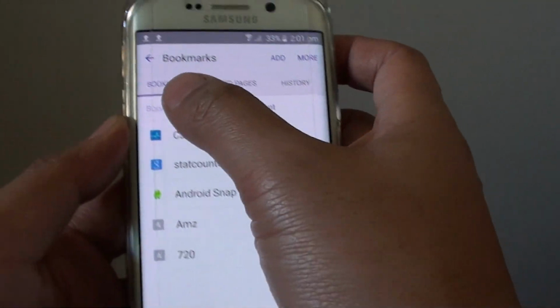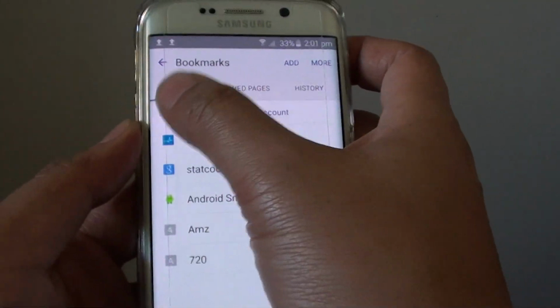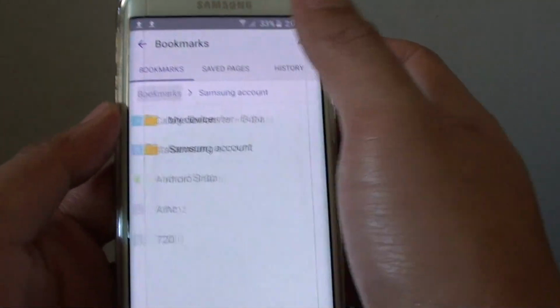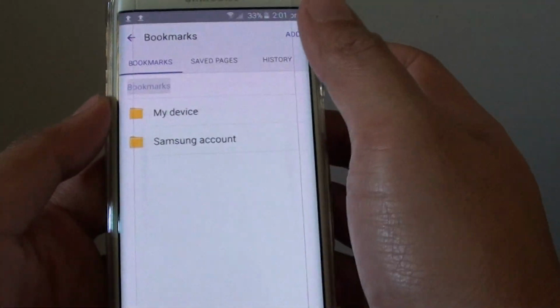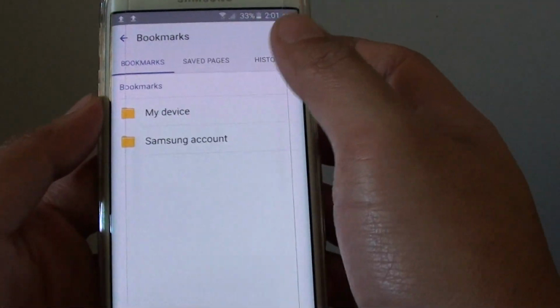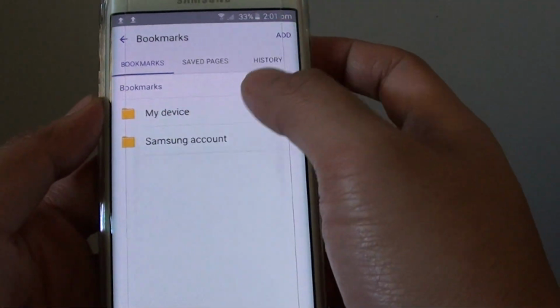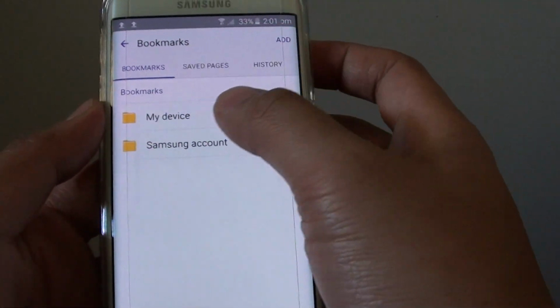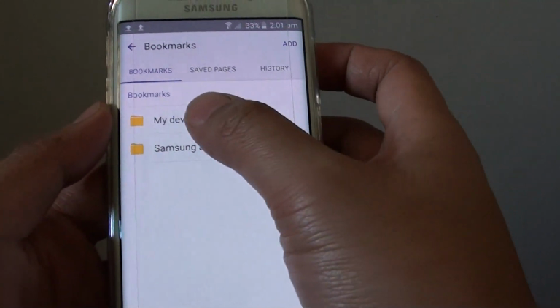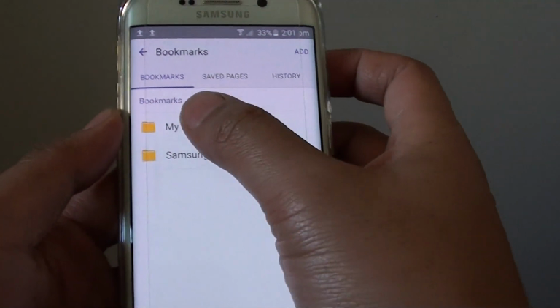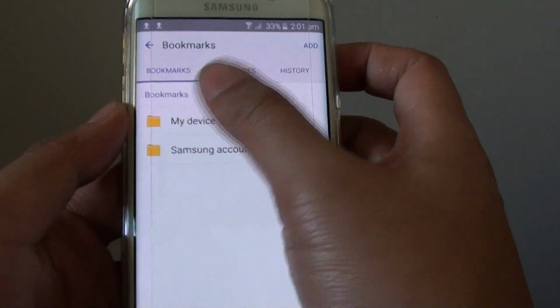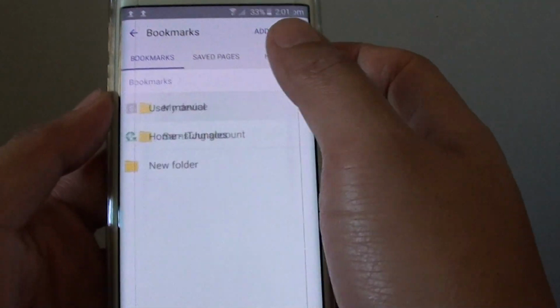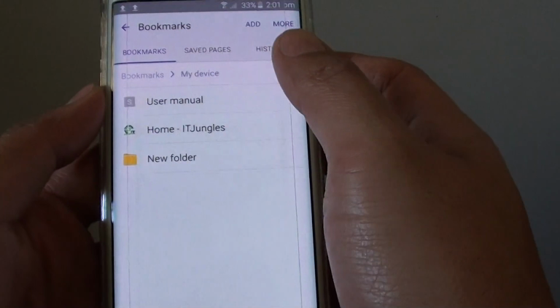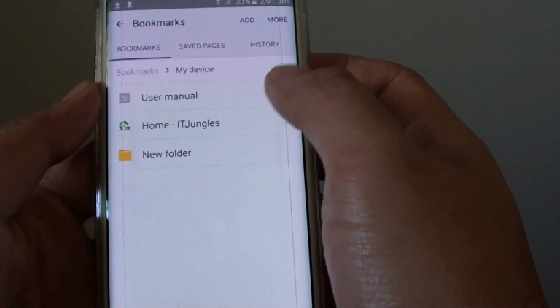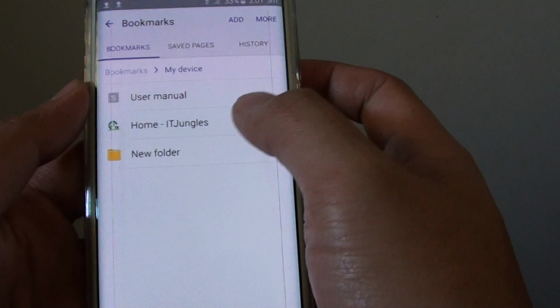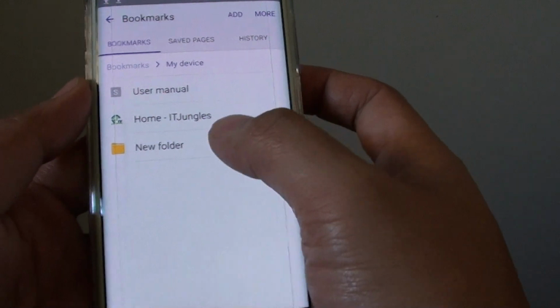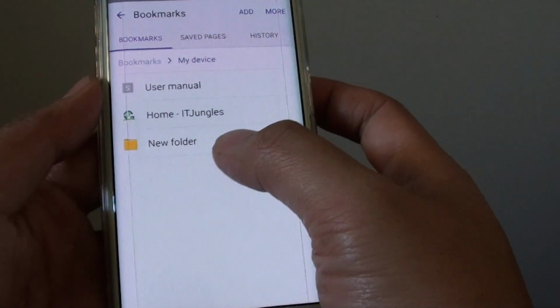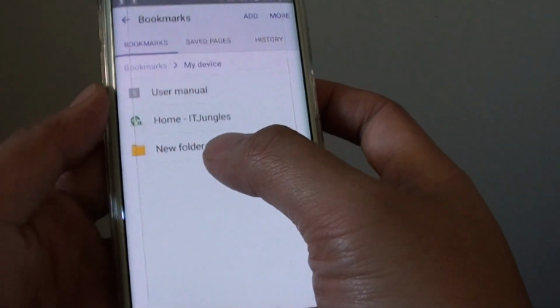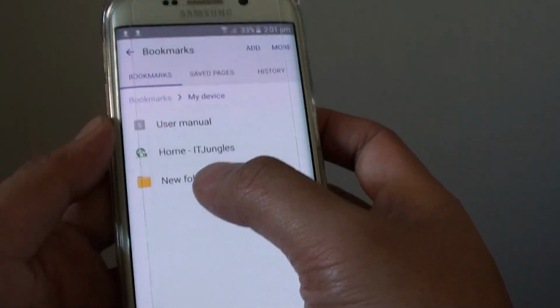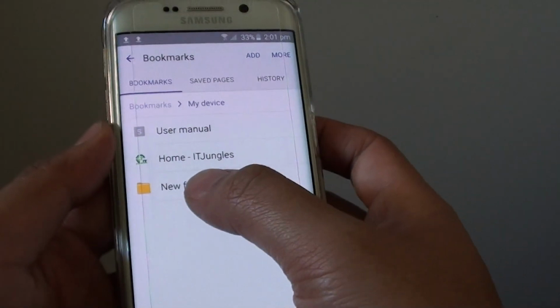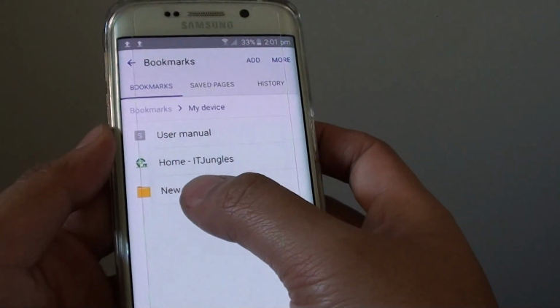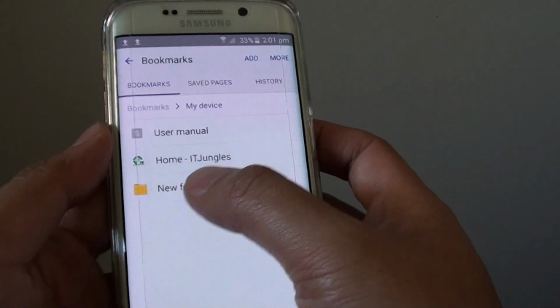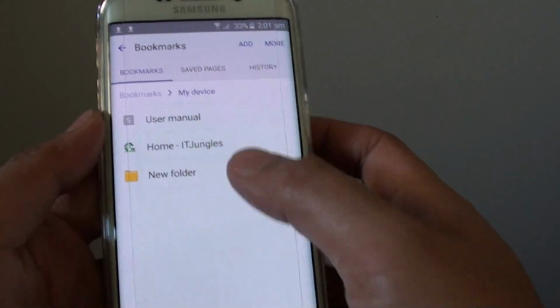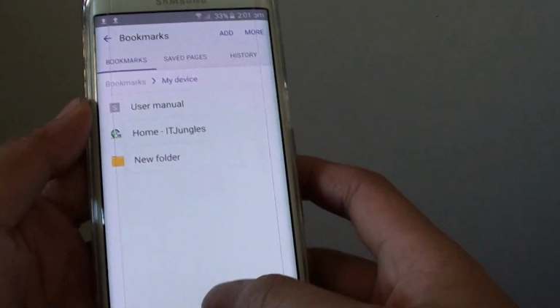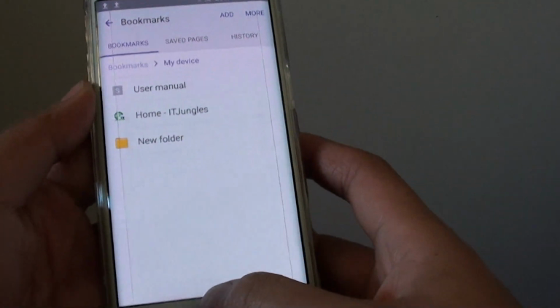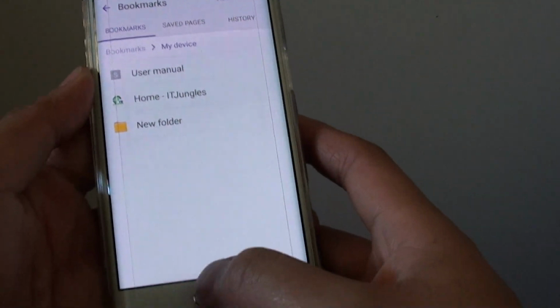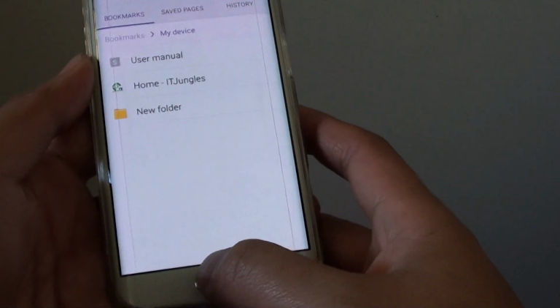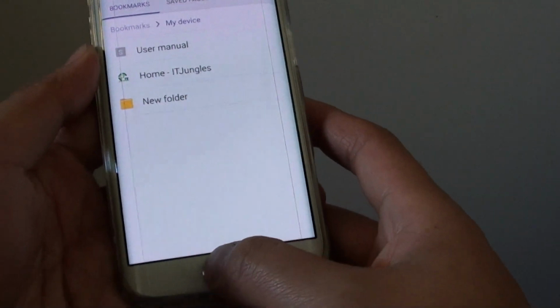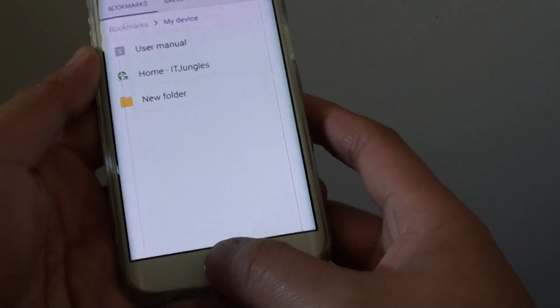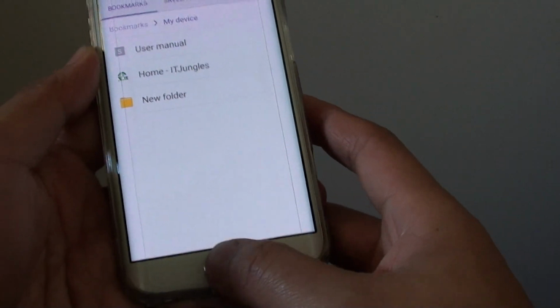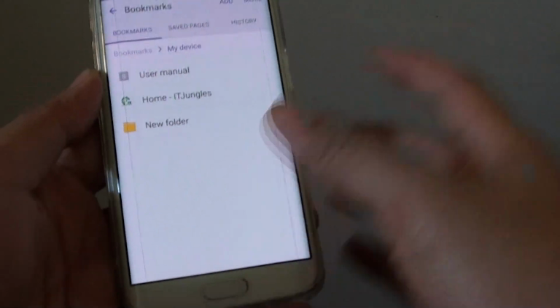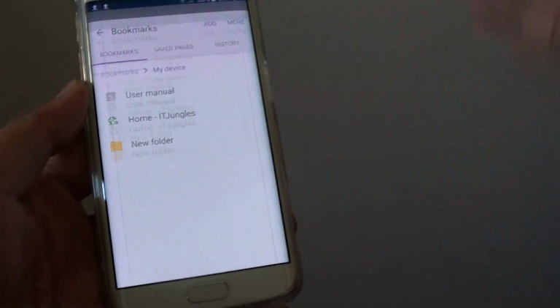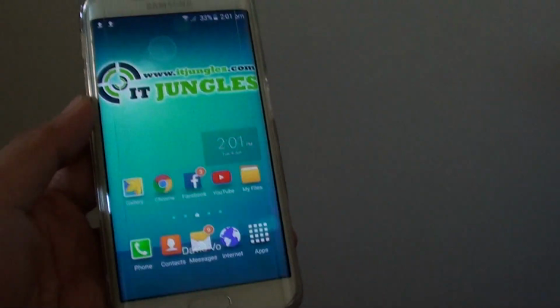So I am going to go back to Bookmarks — My Device. There is a new folder created there. And that is it. Press the home key to finish.